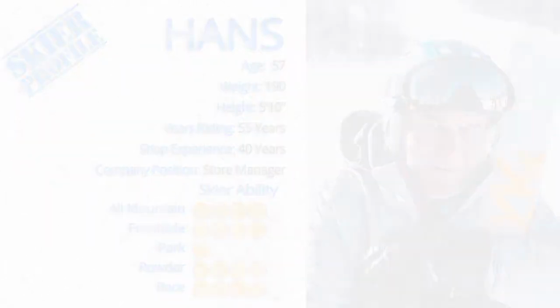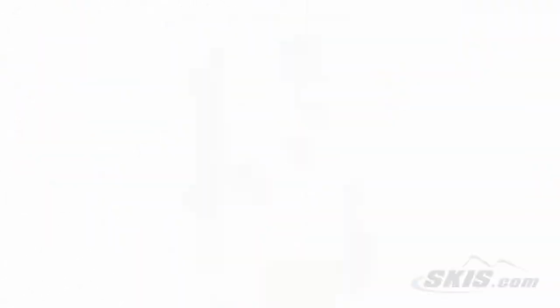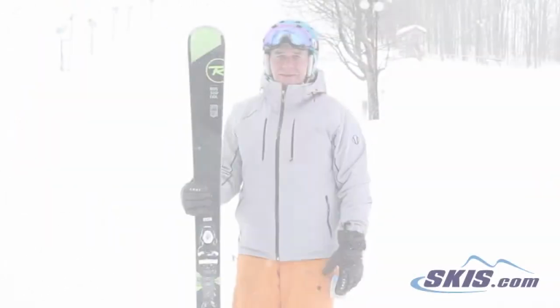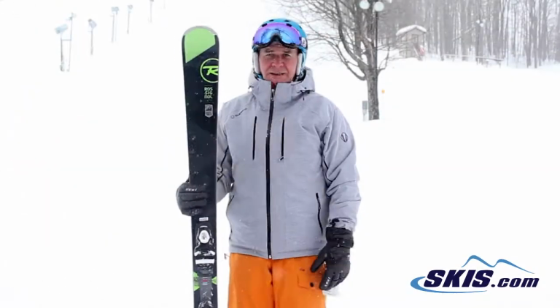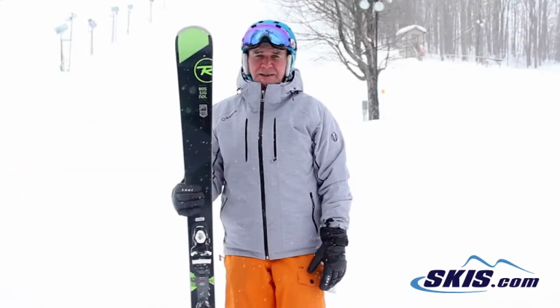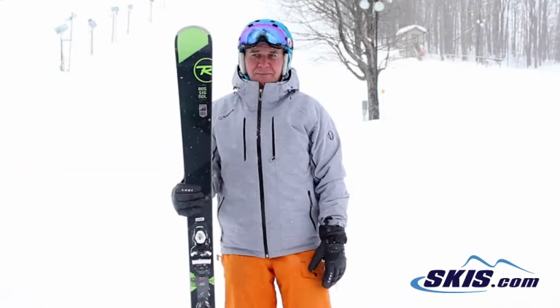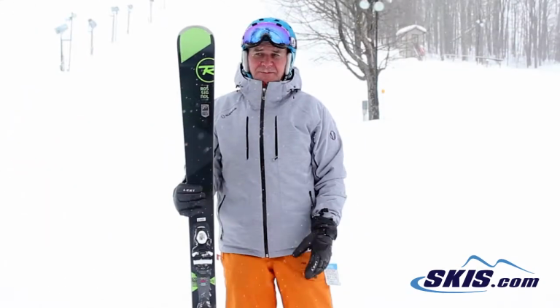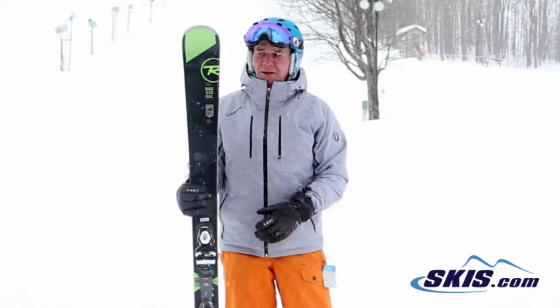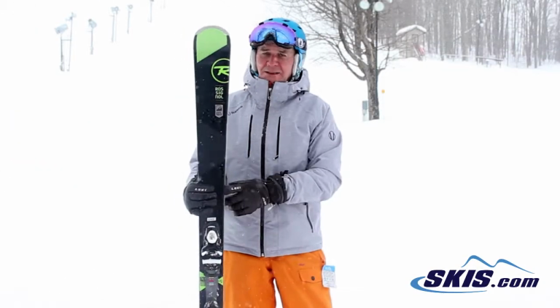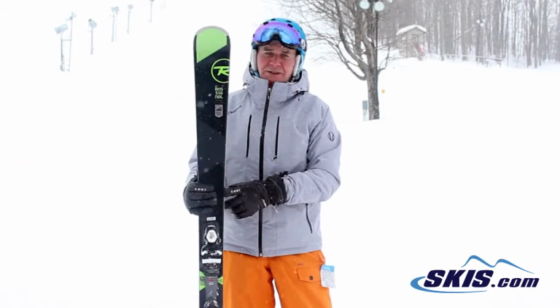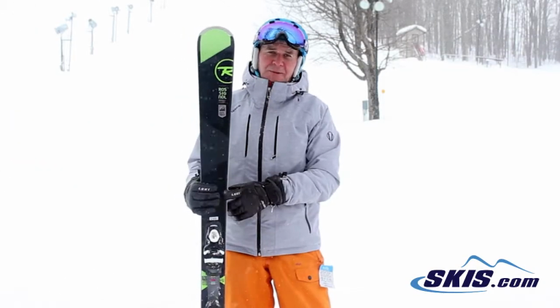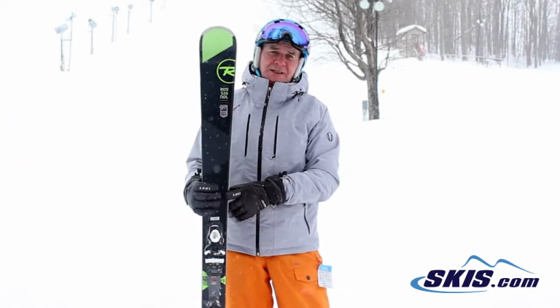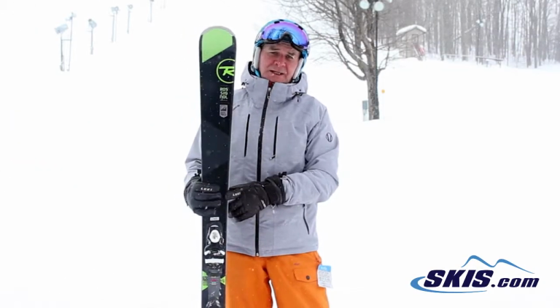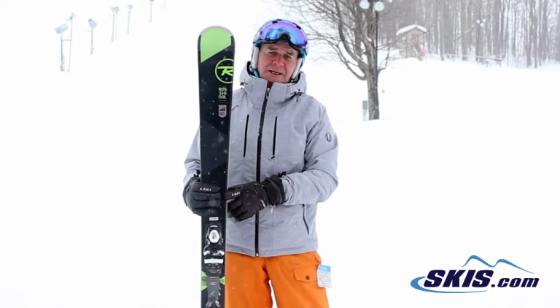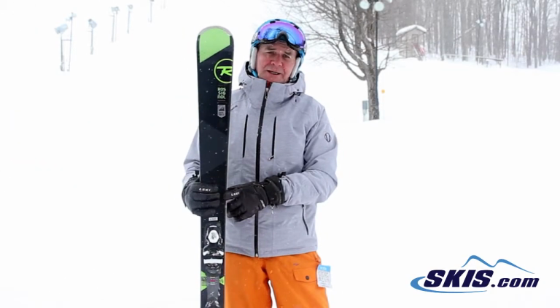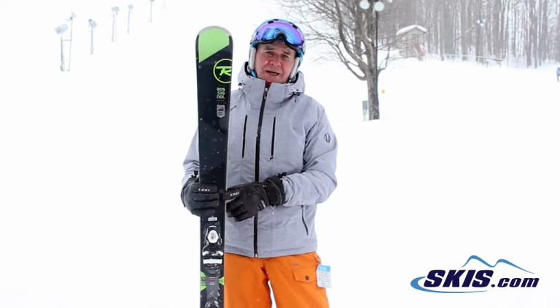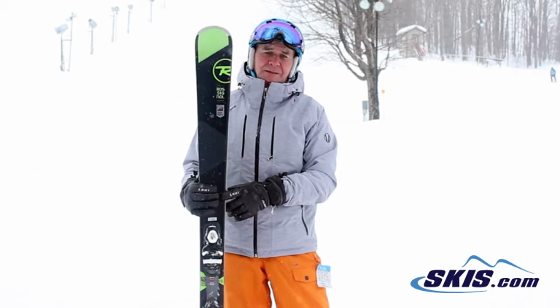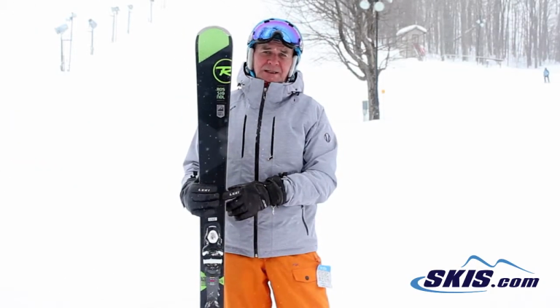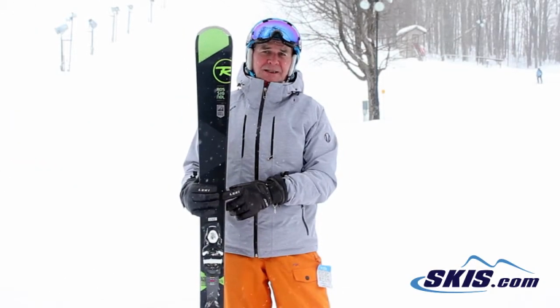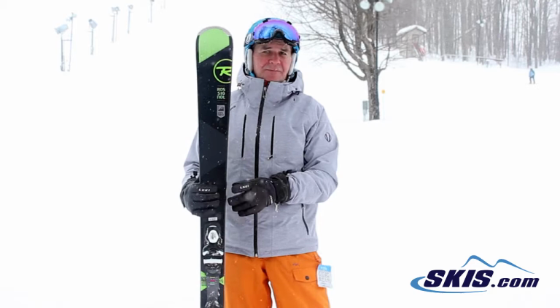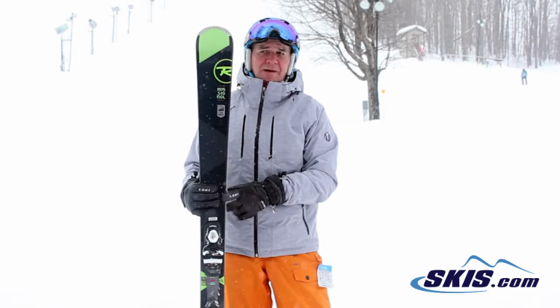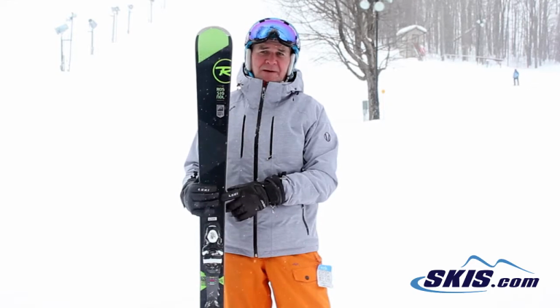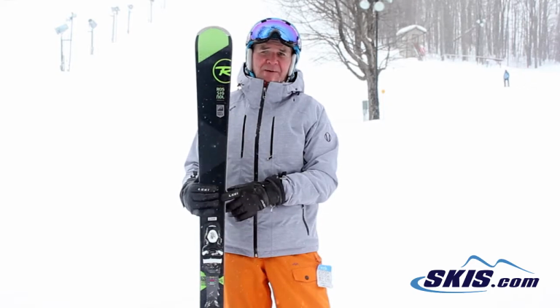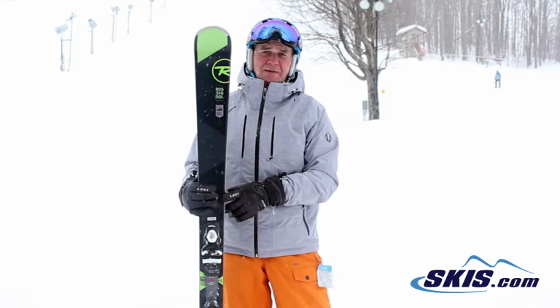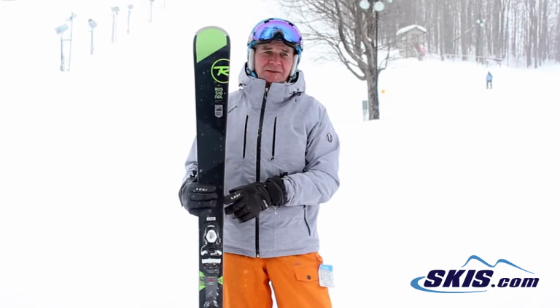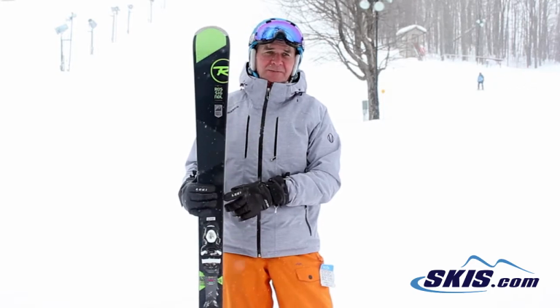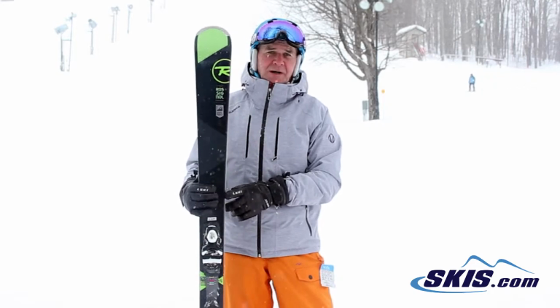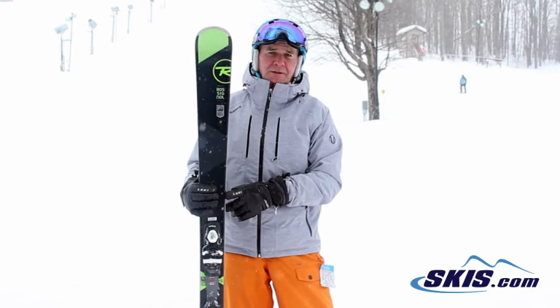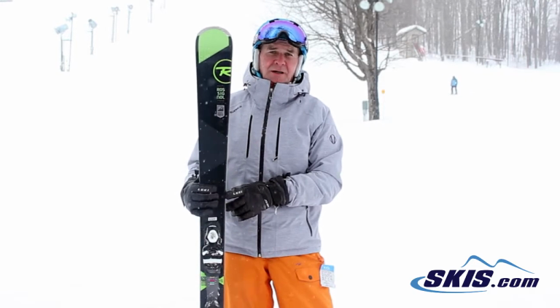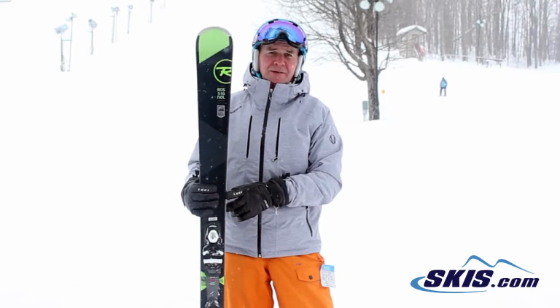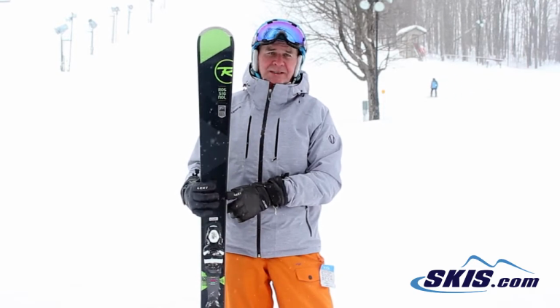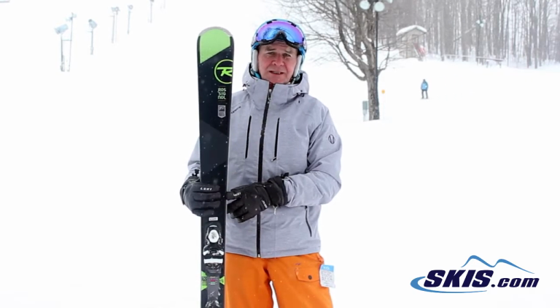This is Hans. I just came off the Rossignol Experience 88. I give this ski a 5 out of 5. It's a phenomenal all-mountain ski.